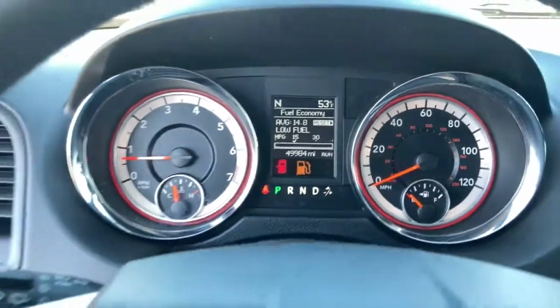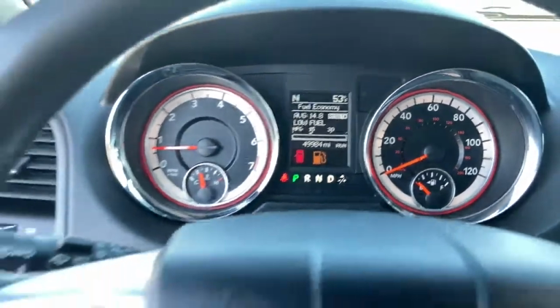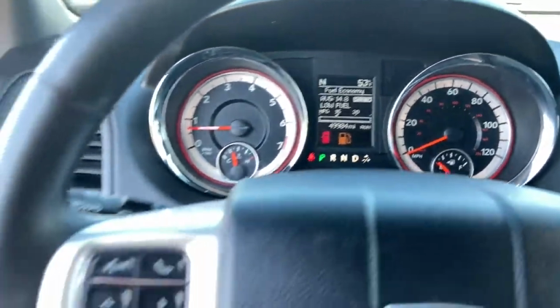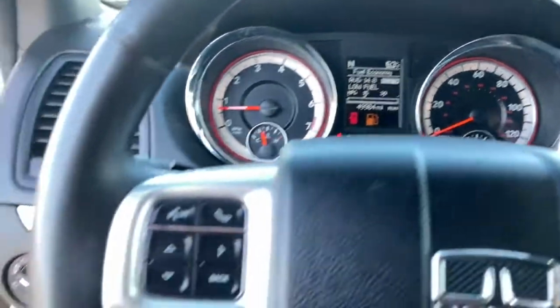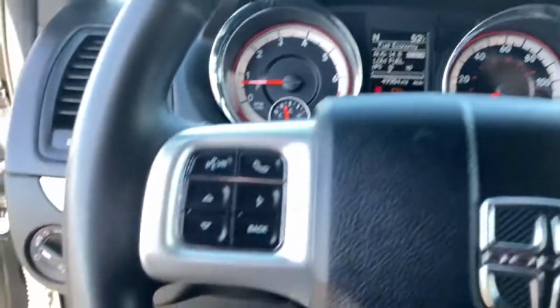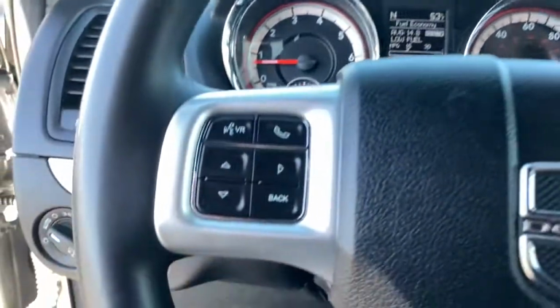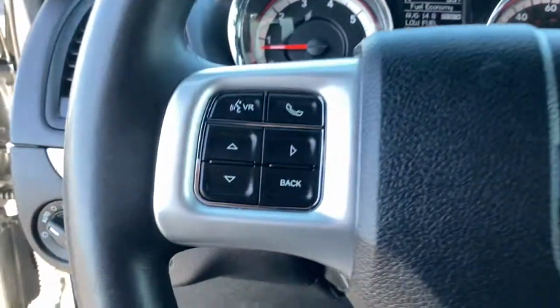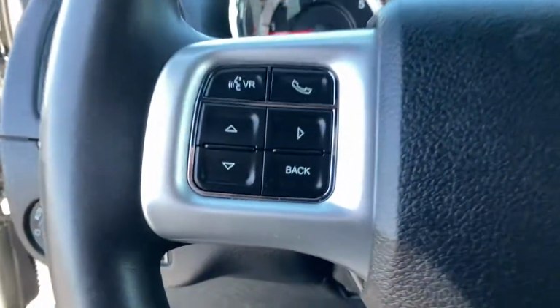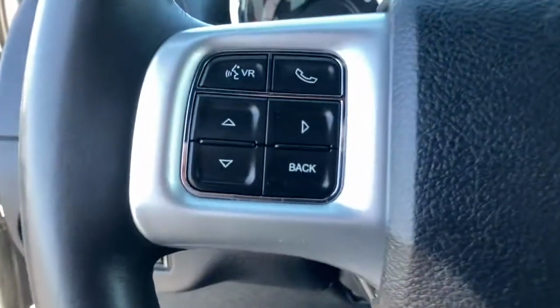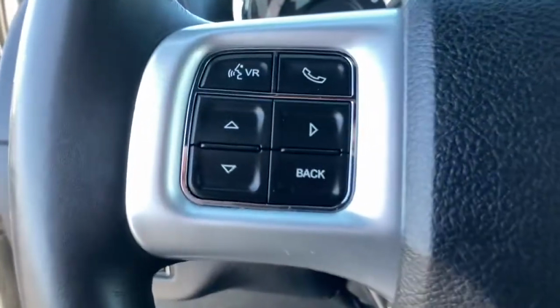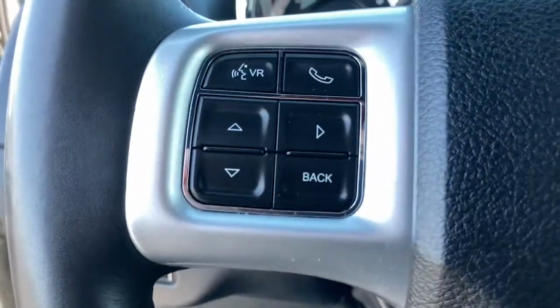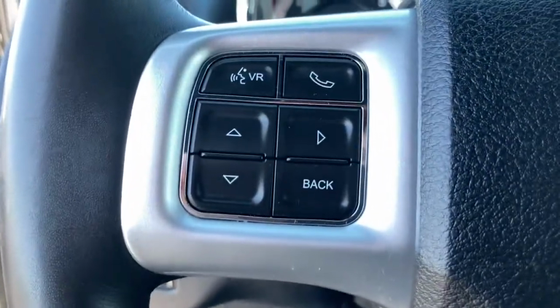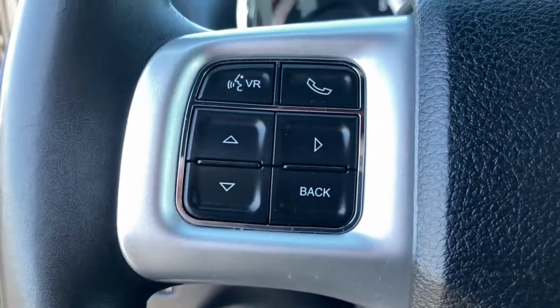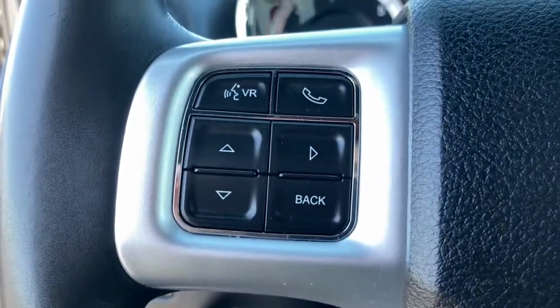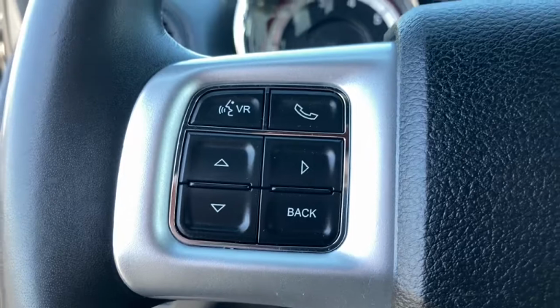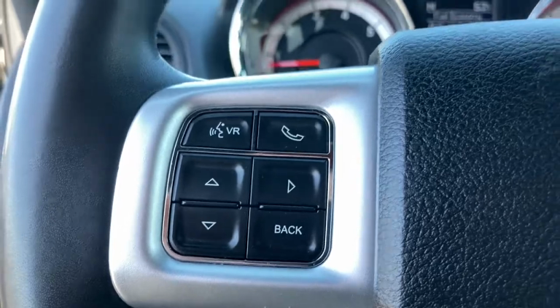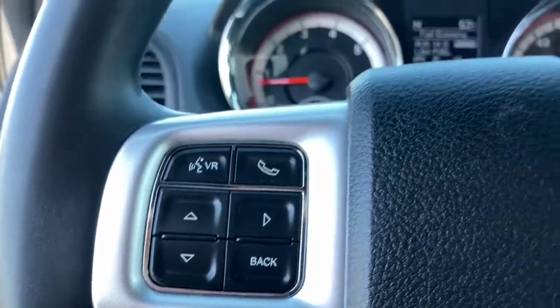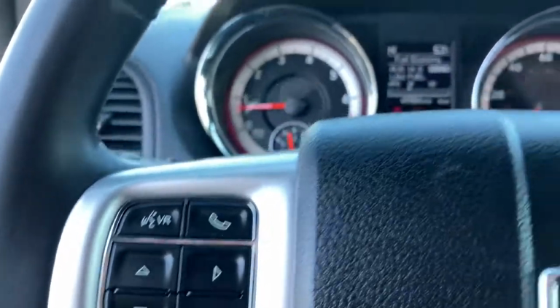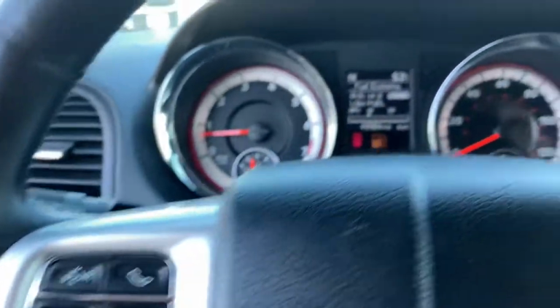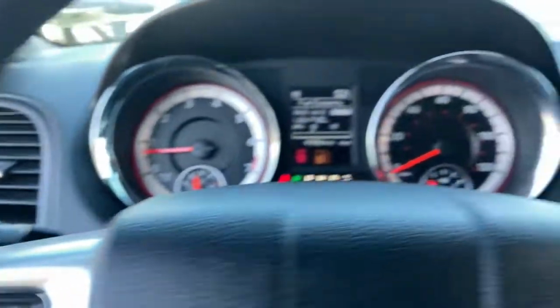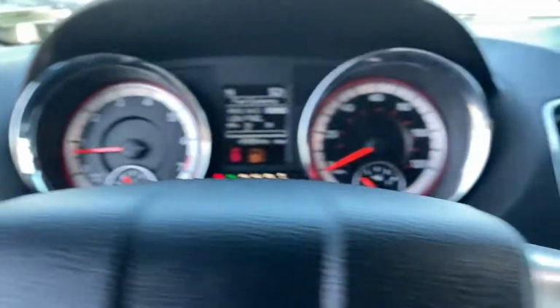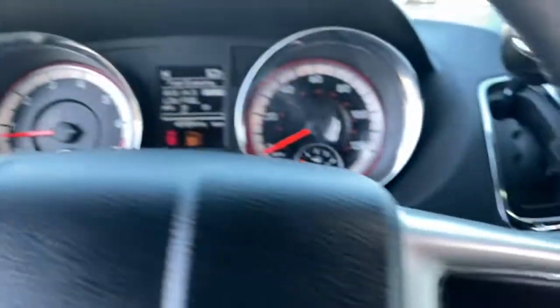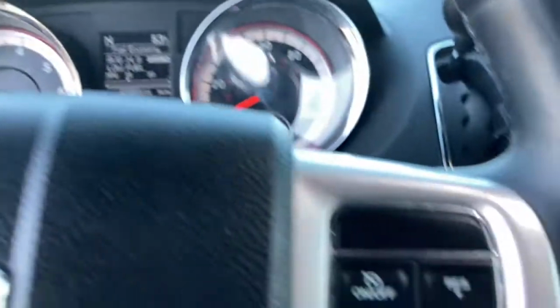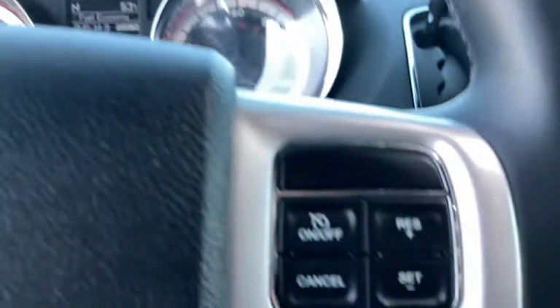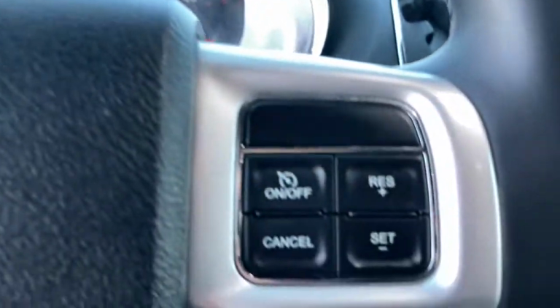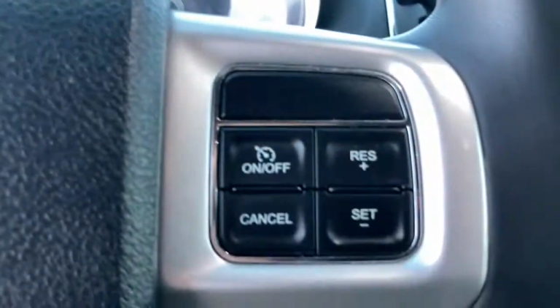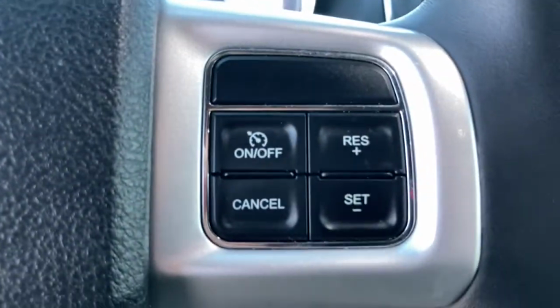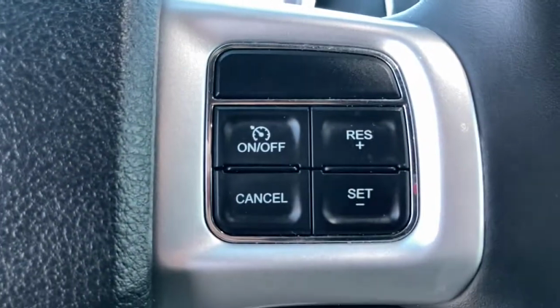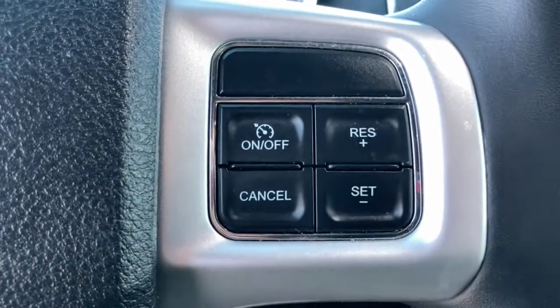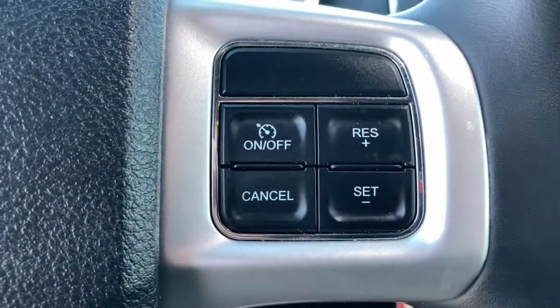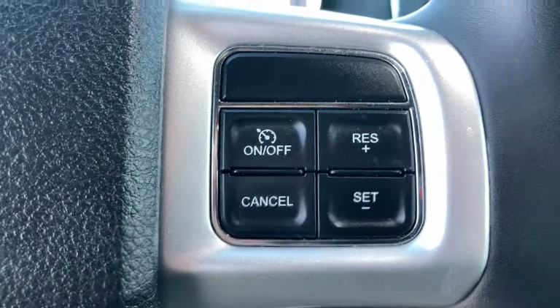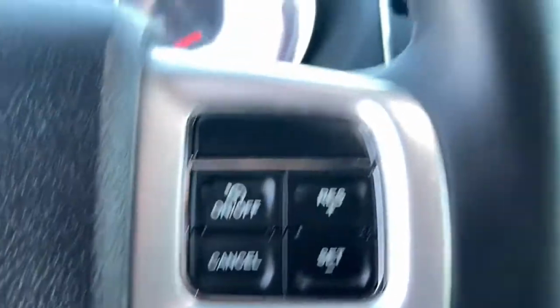Make the most of your family's growing years. Get into the Grand Caravan and enjoy the ride.